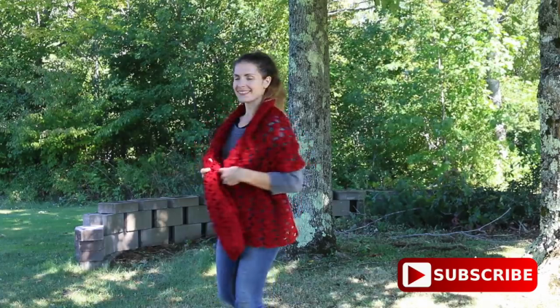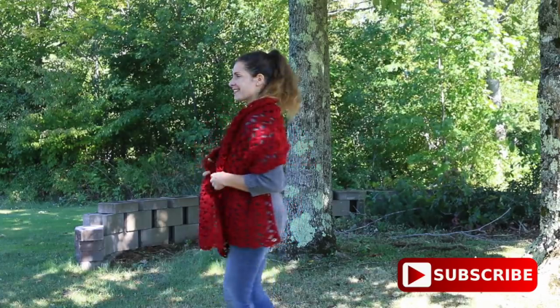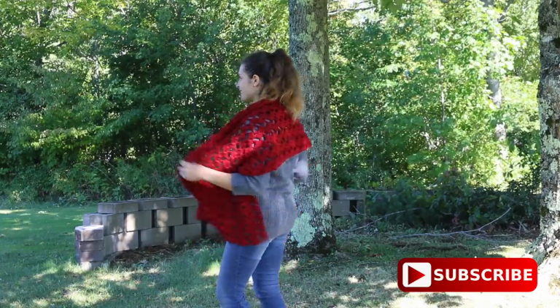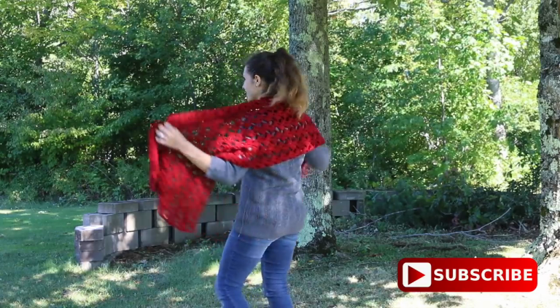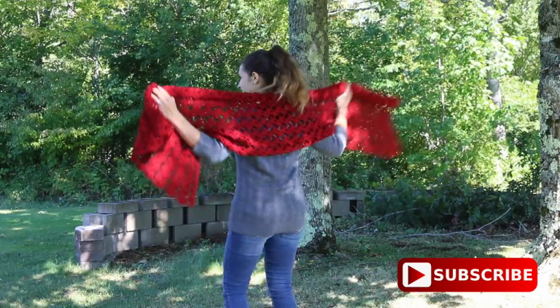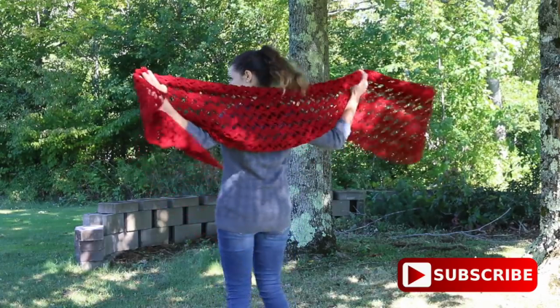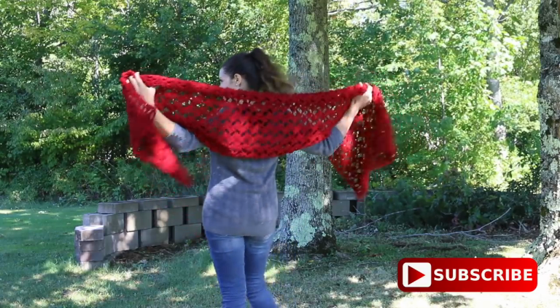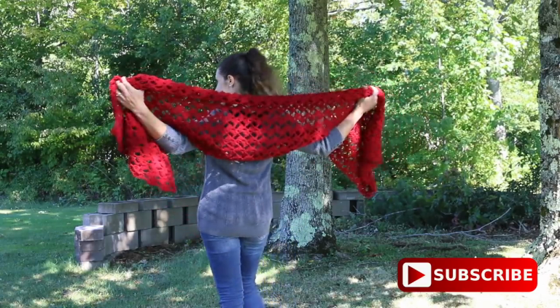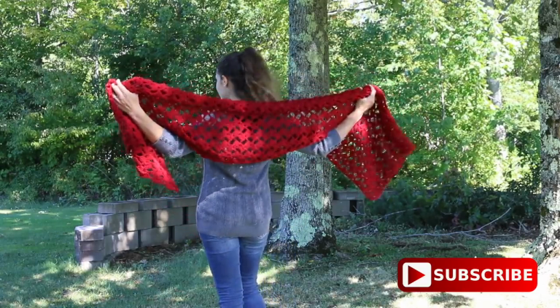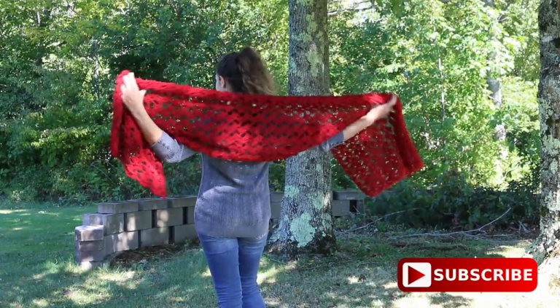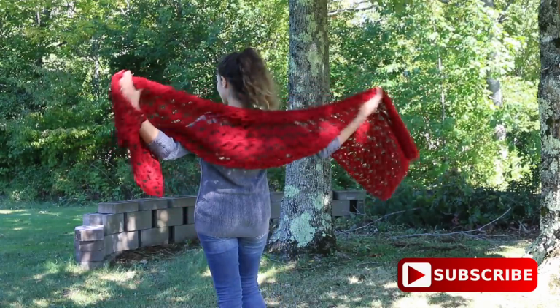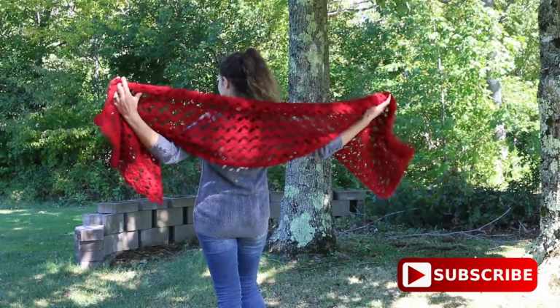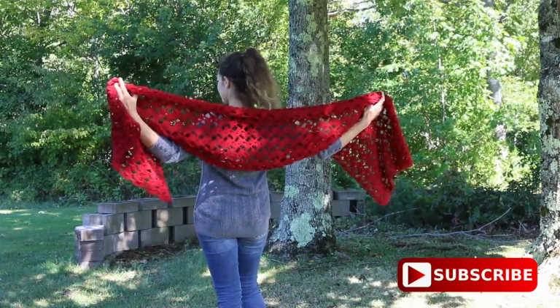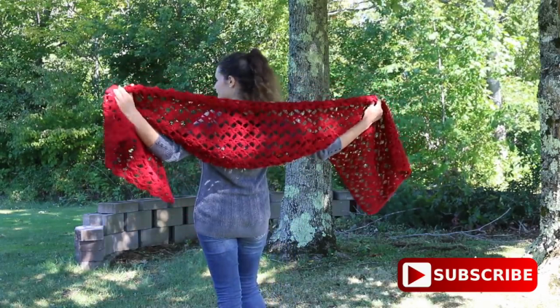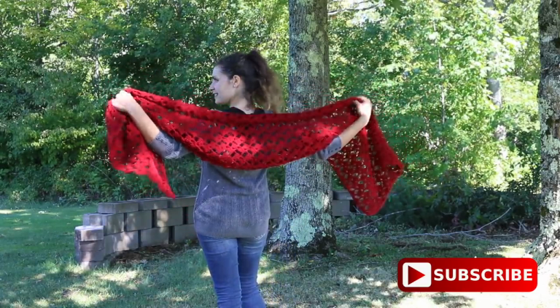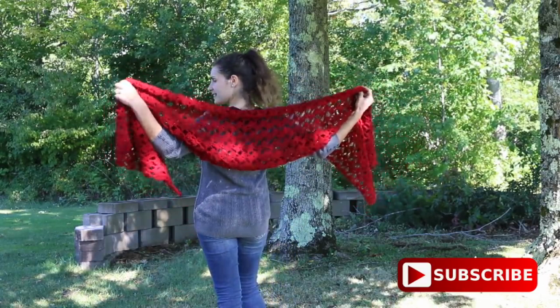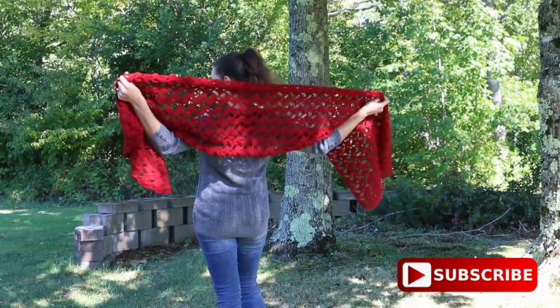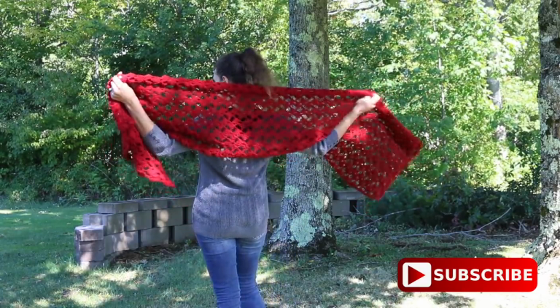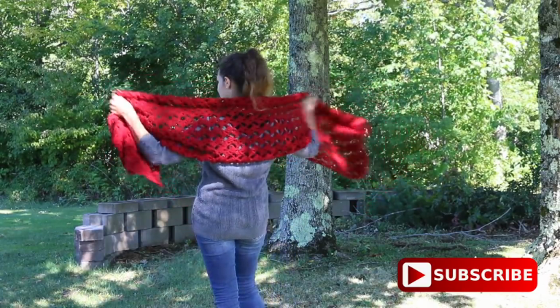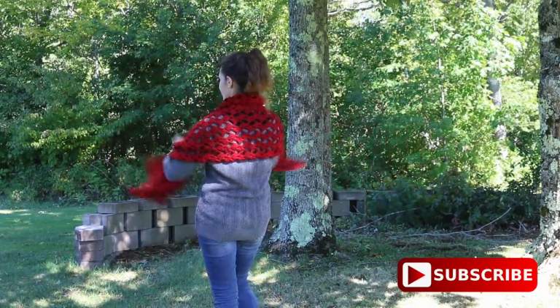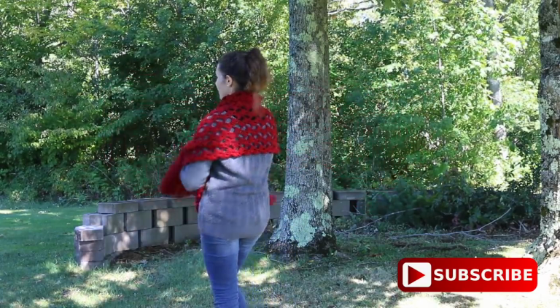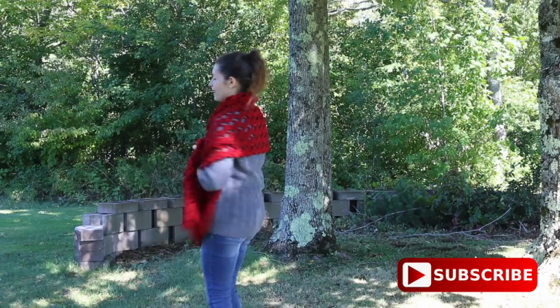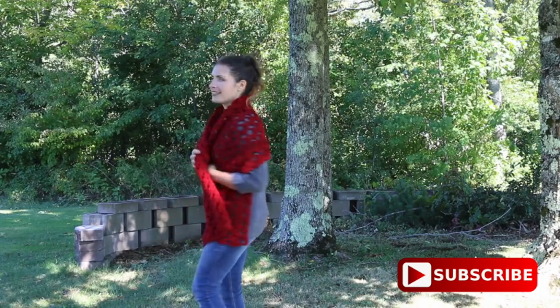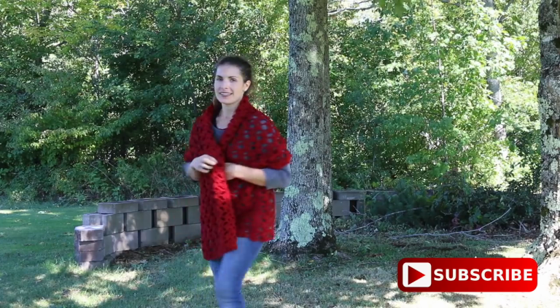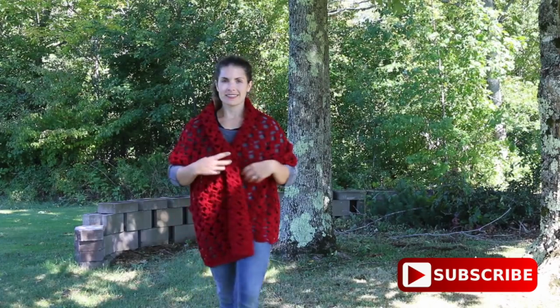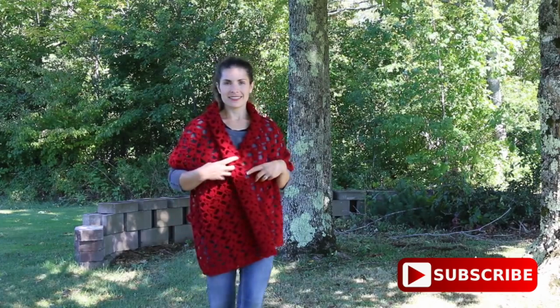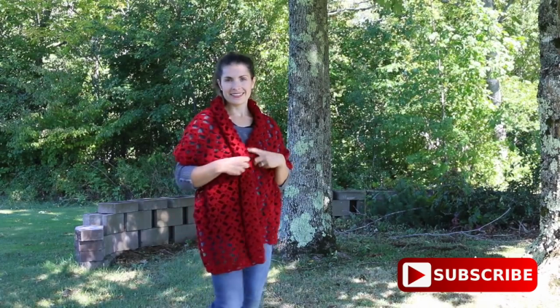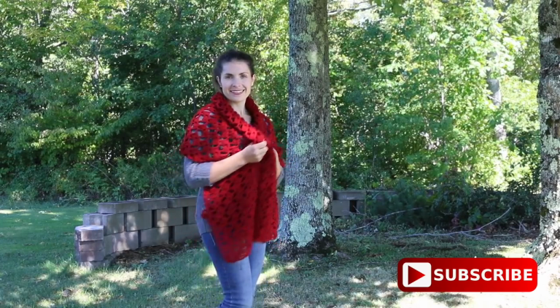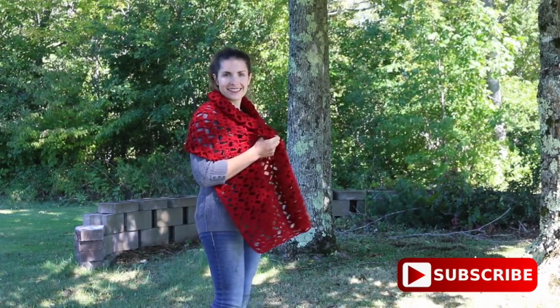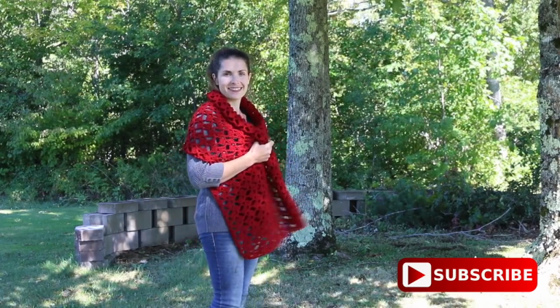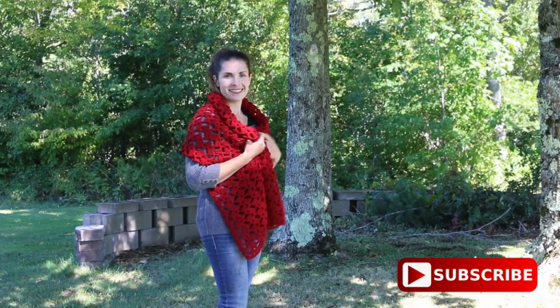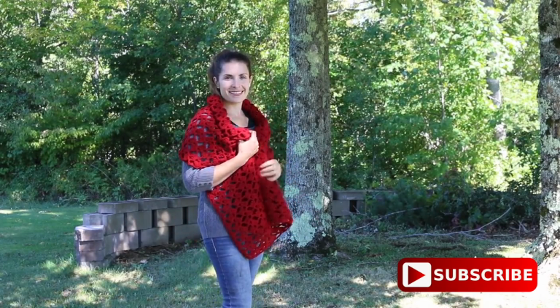For more information please check out the description box below. Thank you for watching, commenting, and subscribing. Now let's get started!